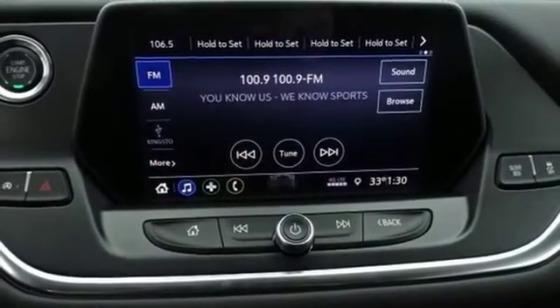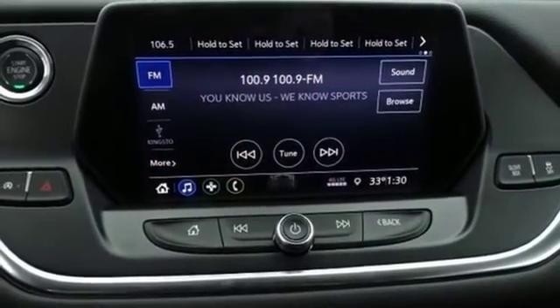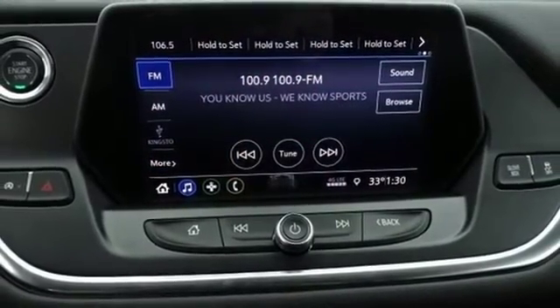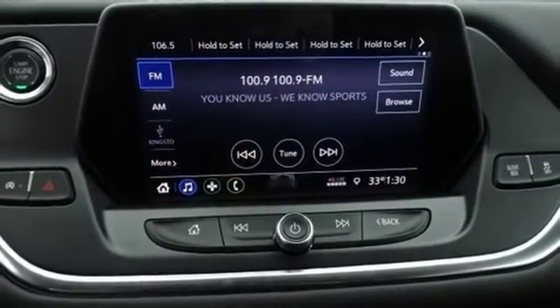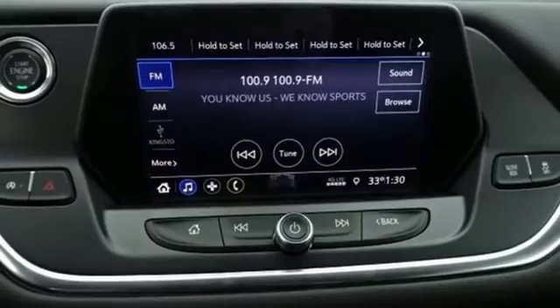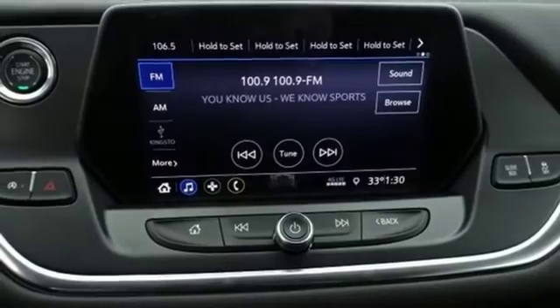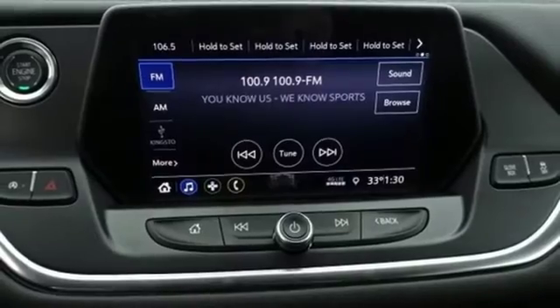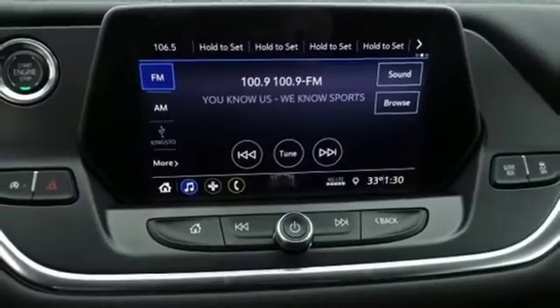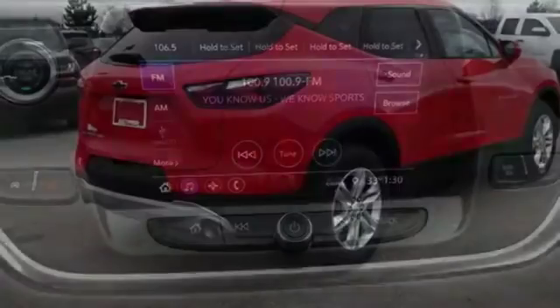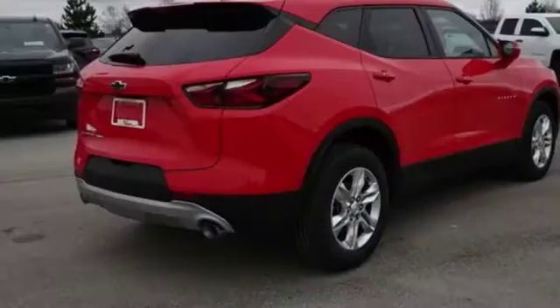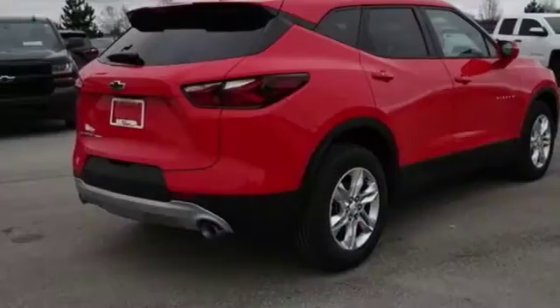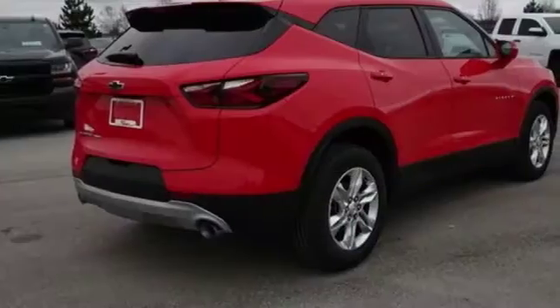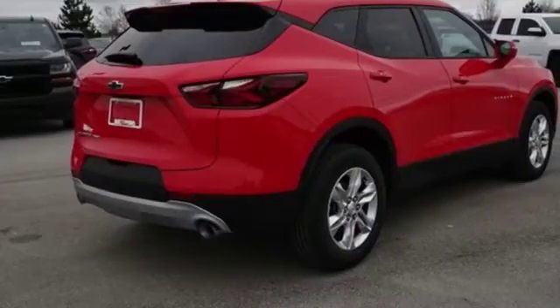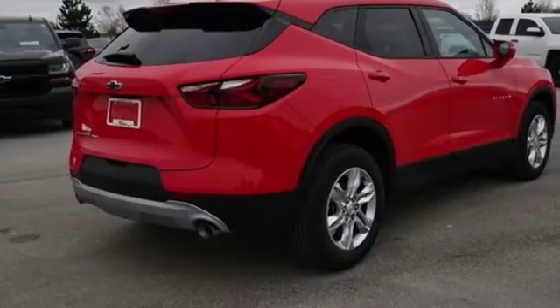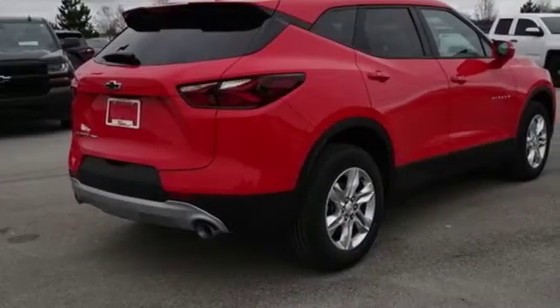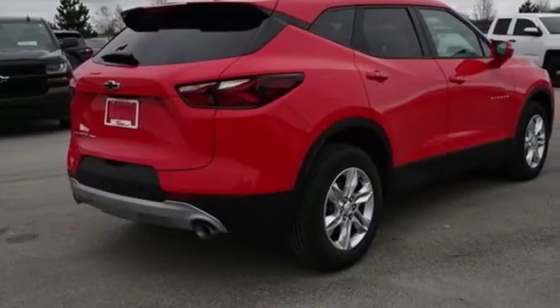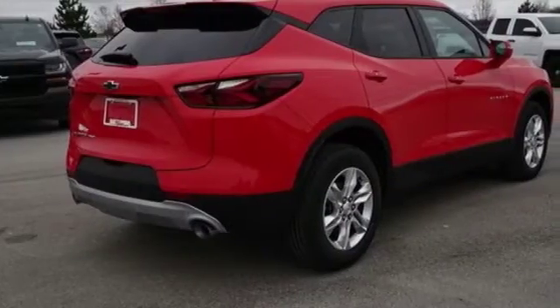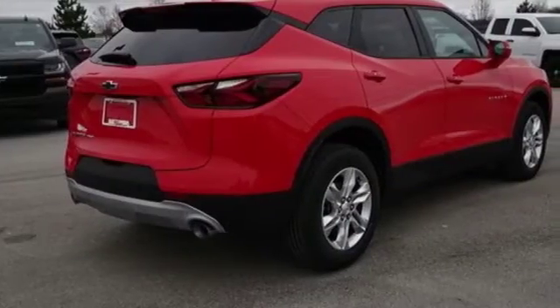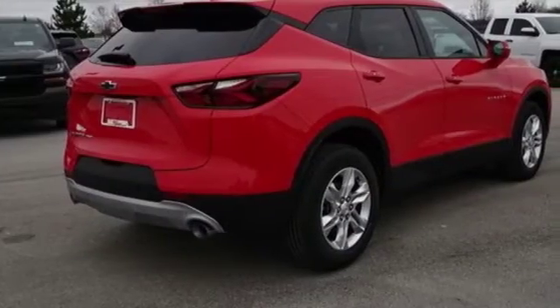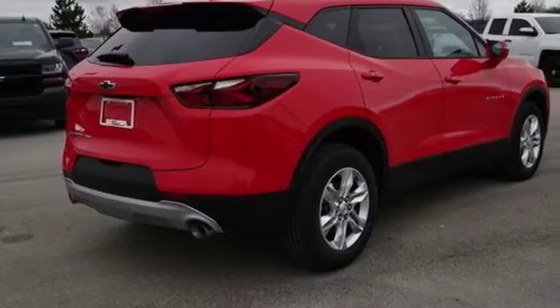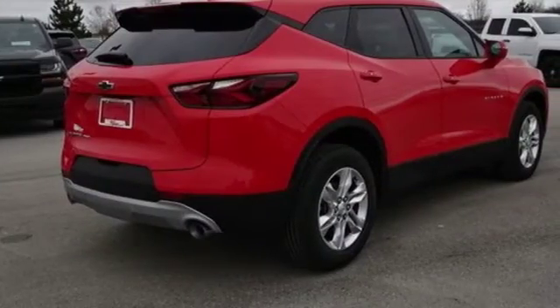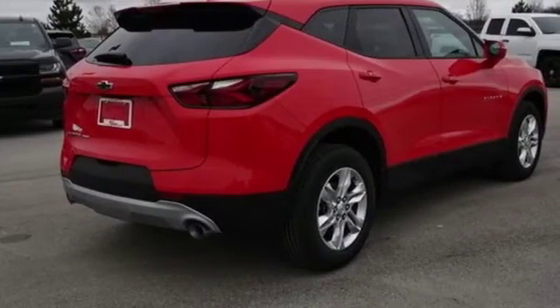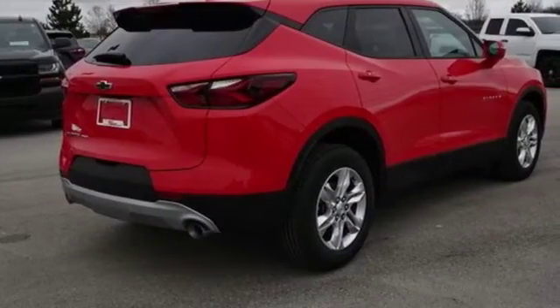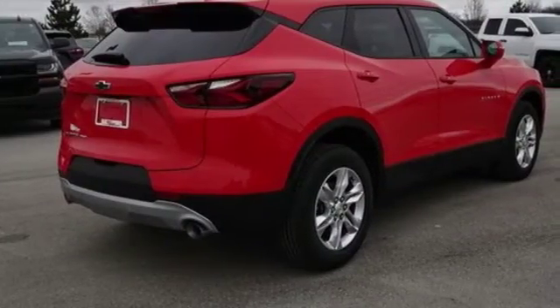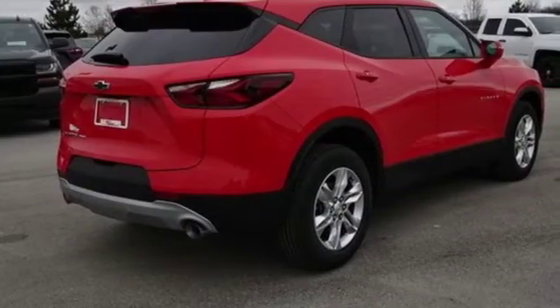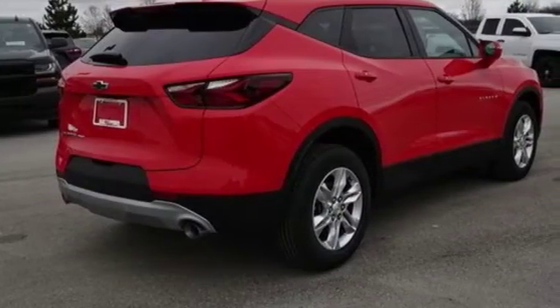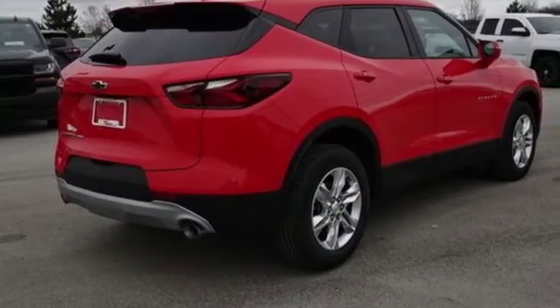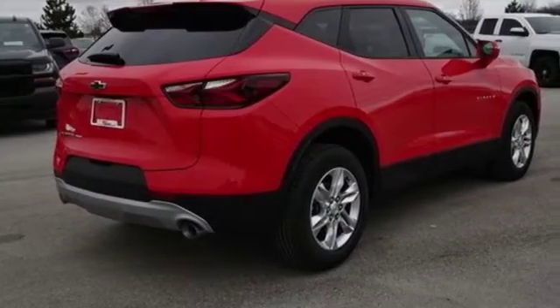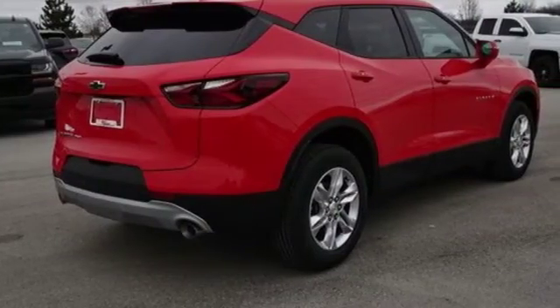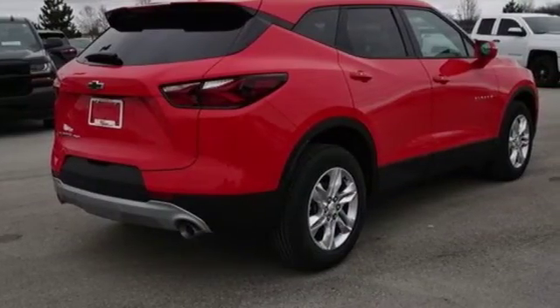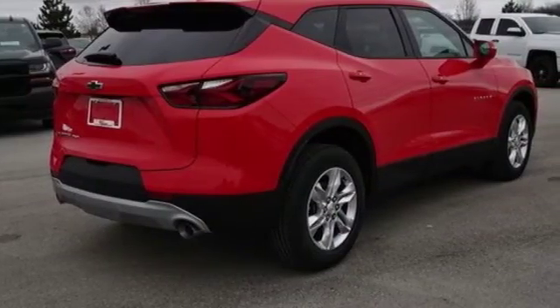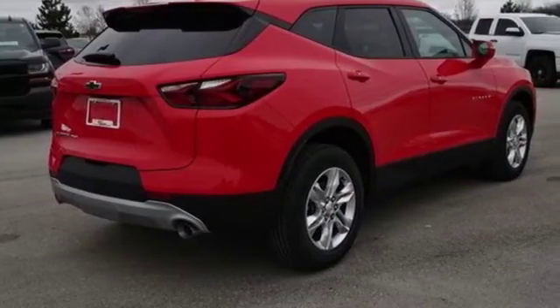In a Chevy, the journey matters more than the destination. Experience it for yourself today.